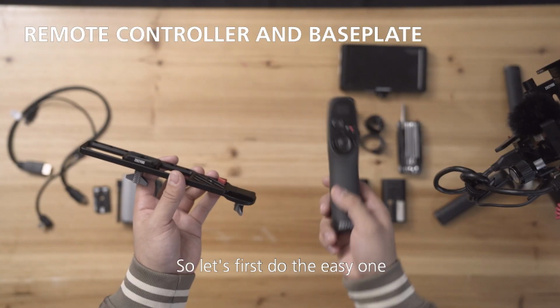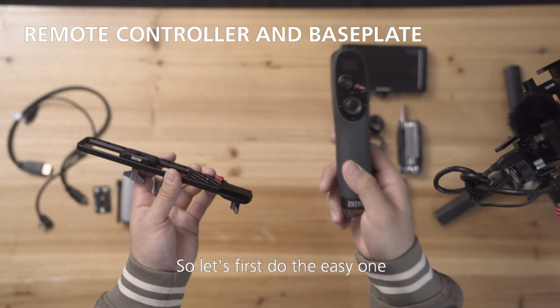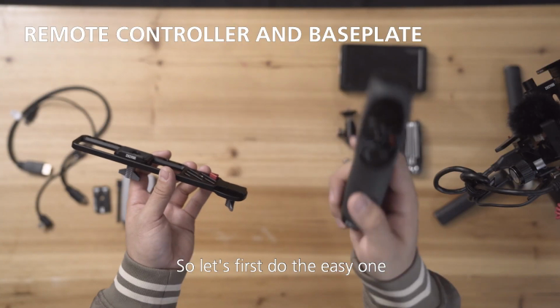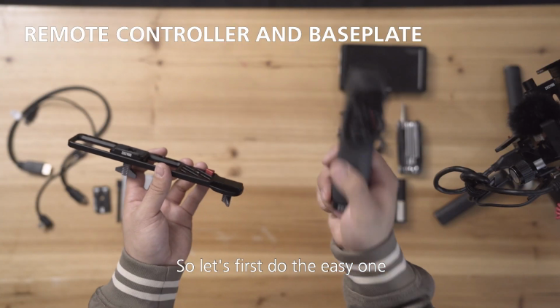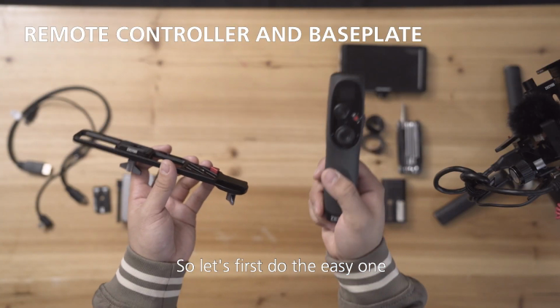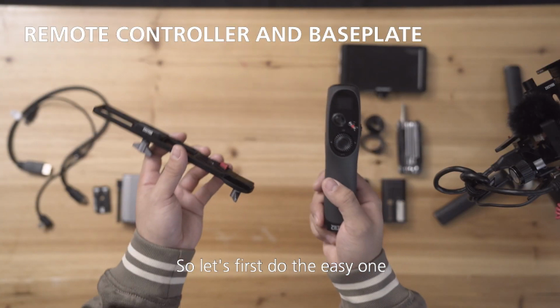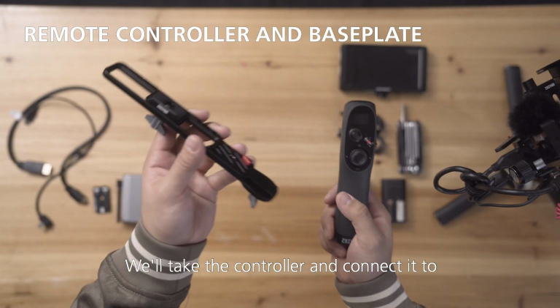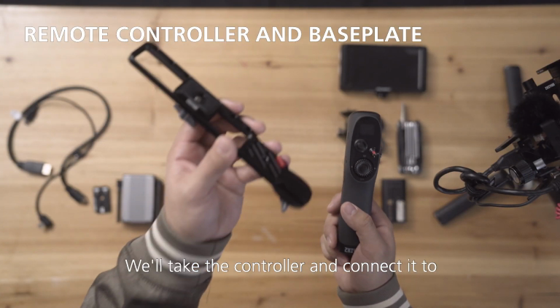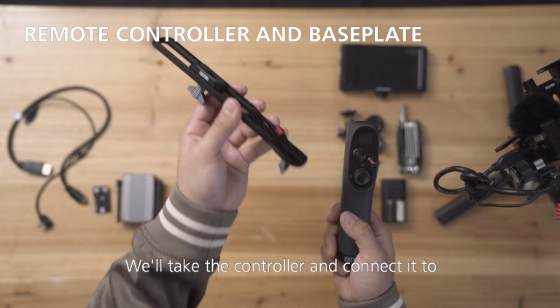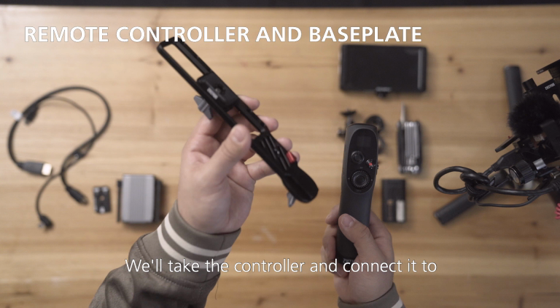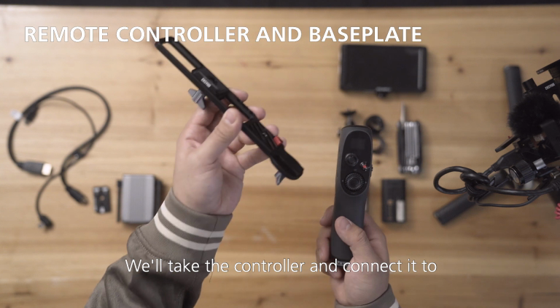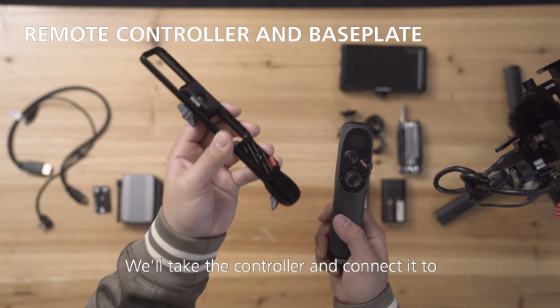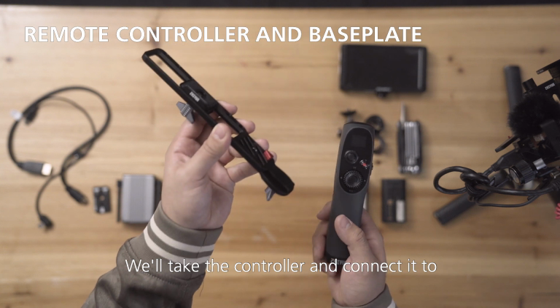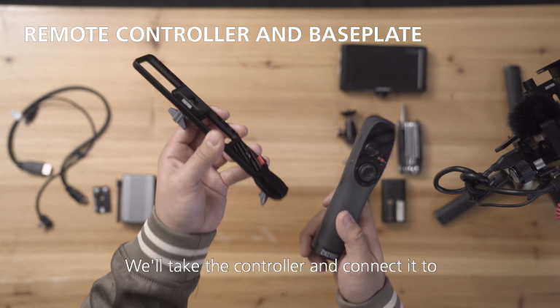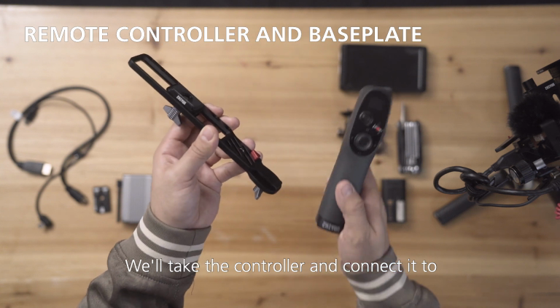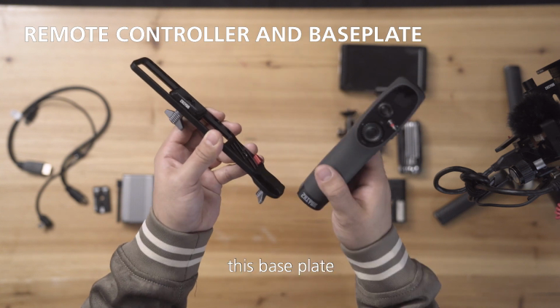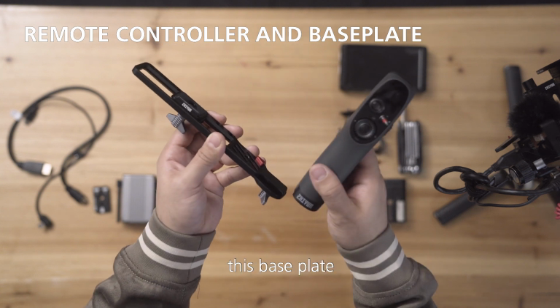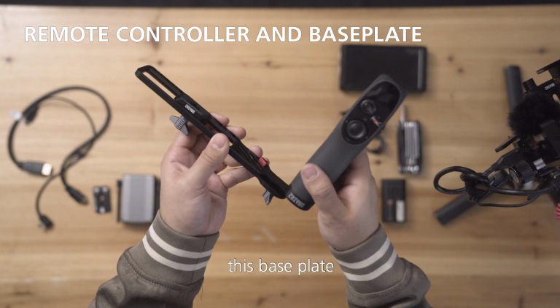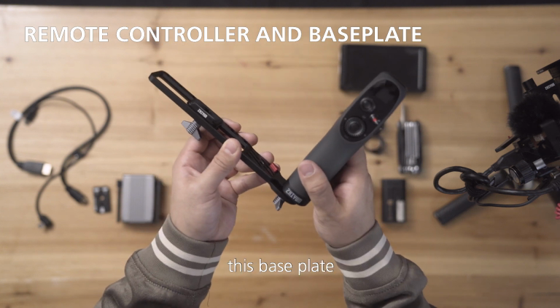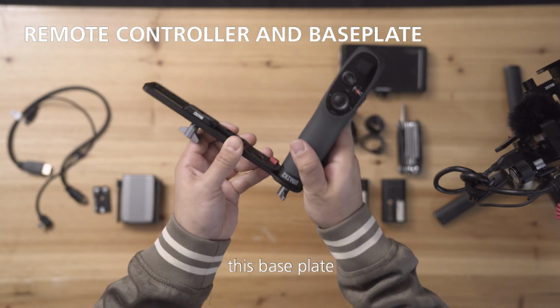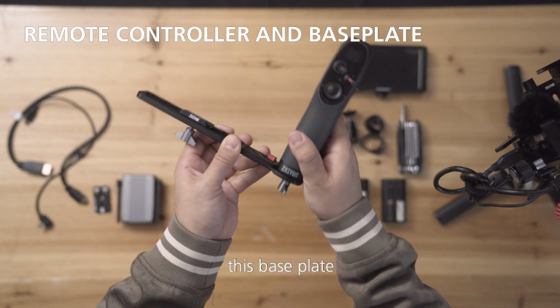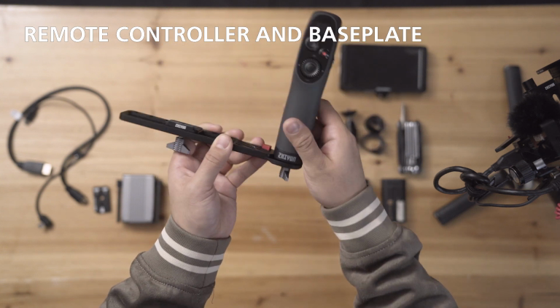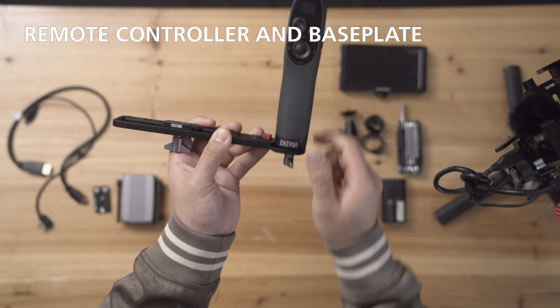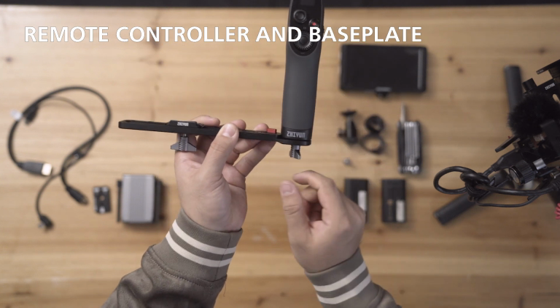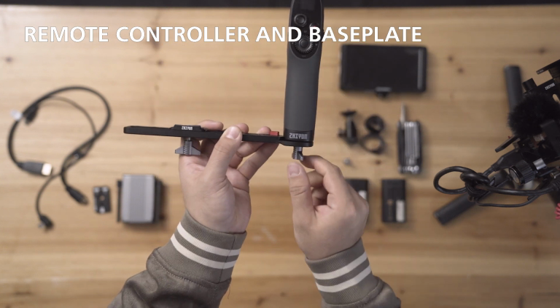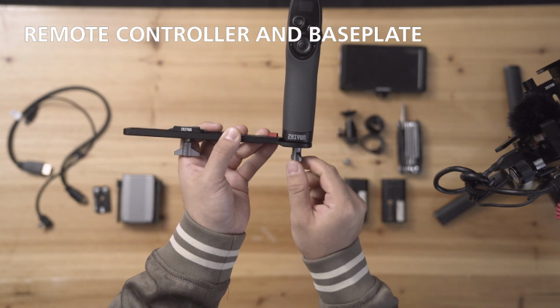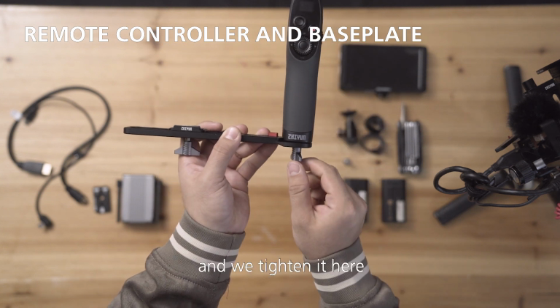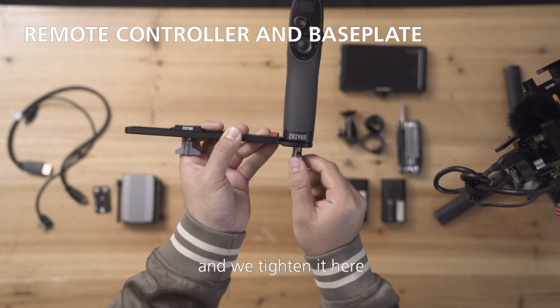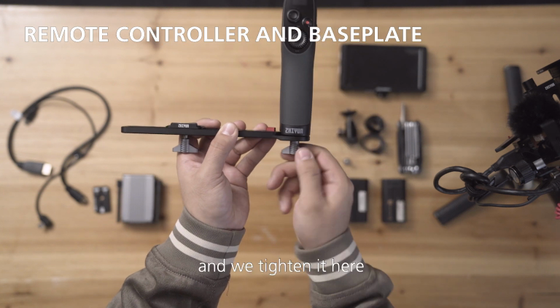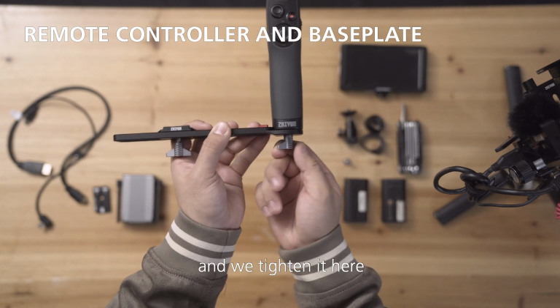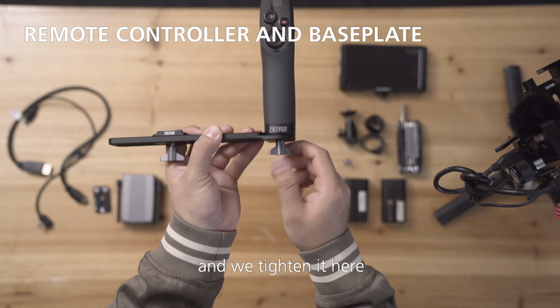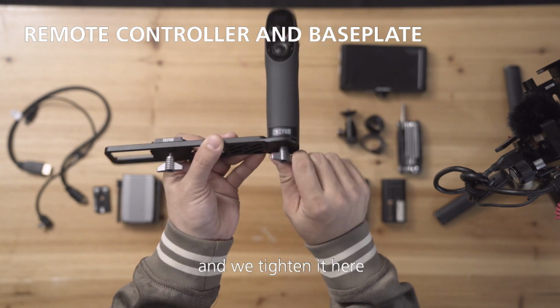Let's first do the easy one. We'll take the controller and connect it to this base plate, and we tighten it here.